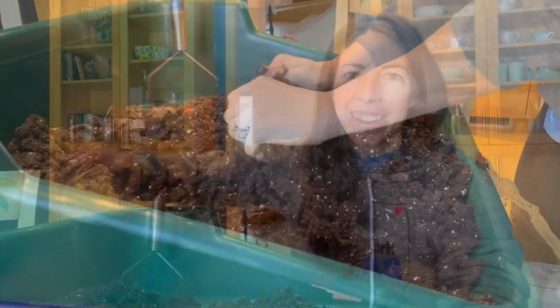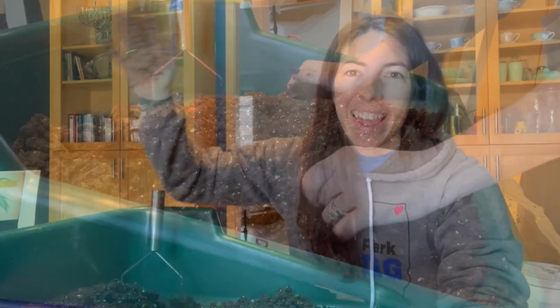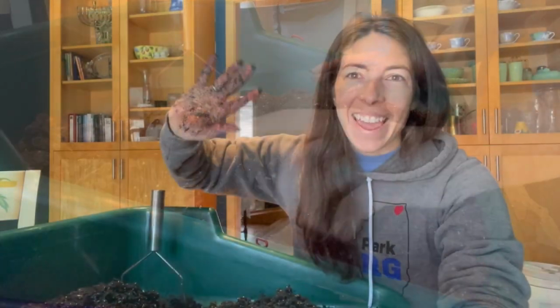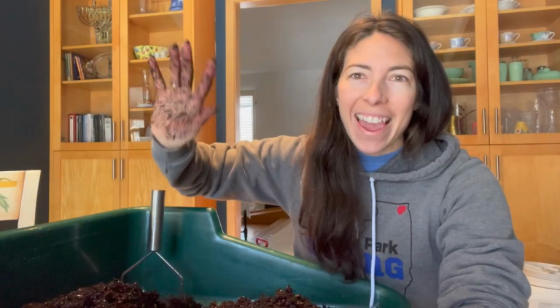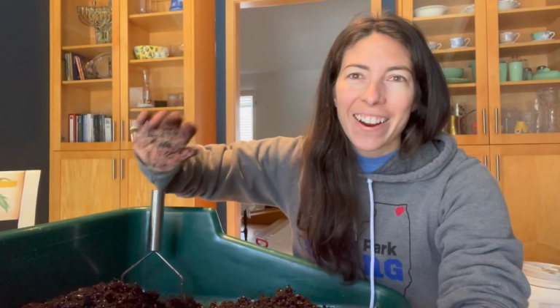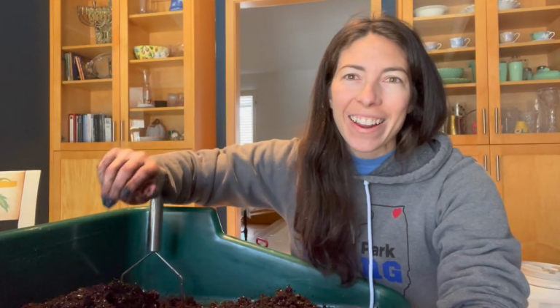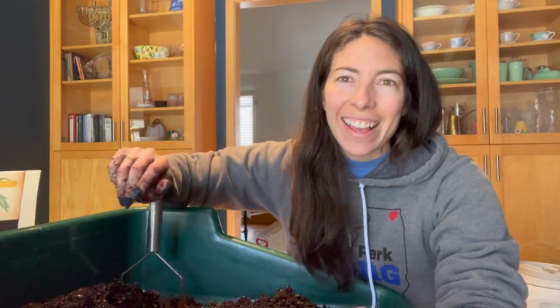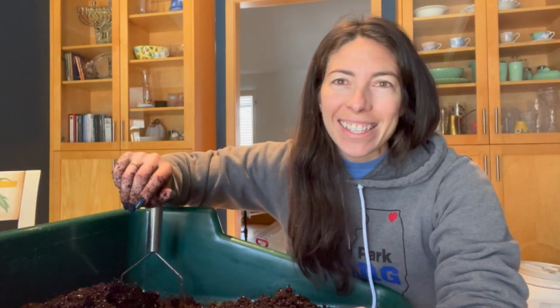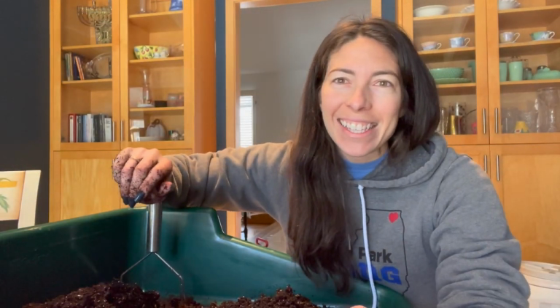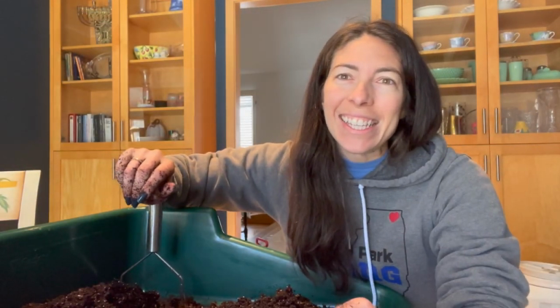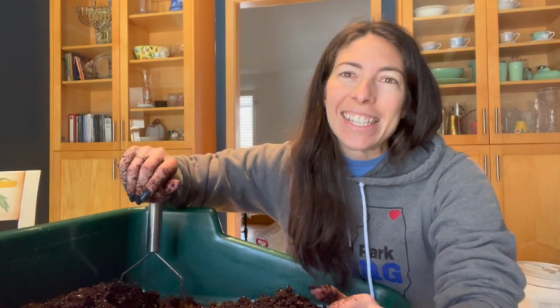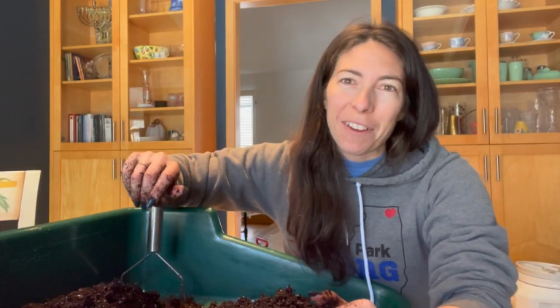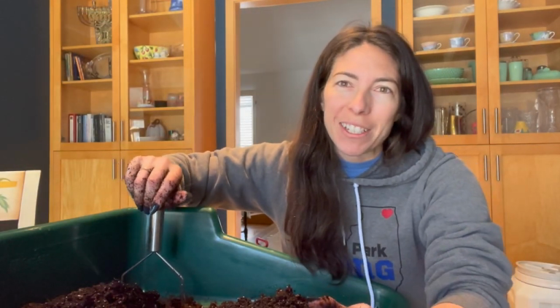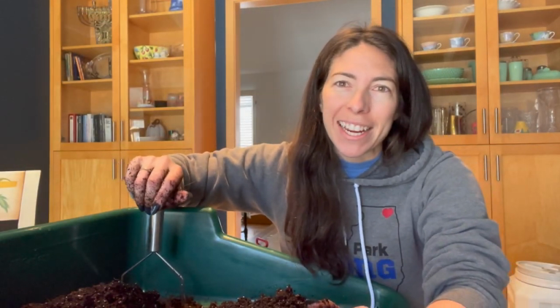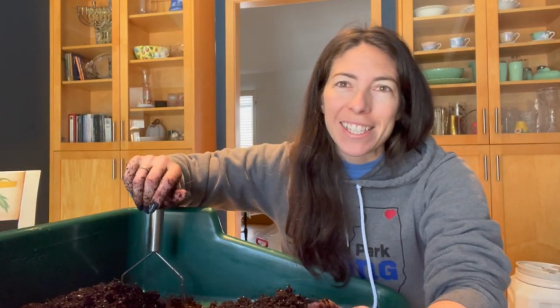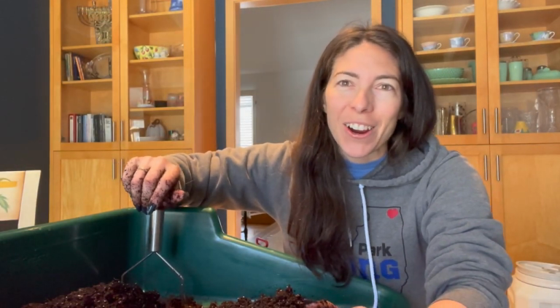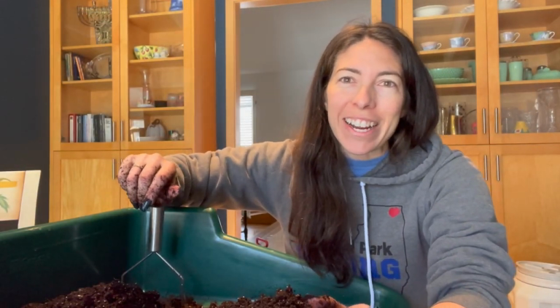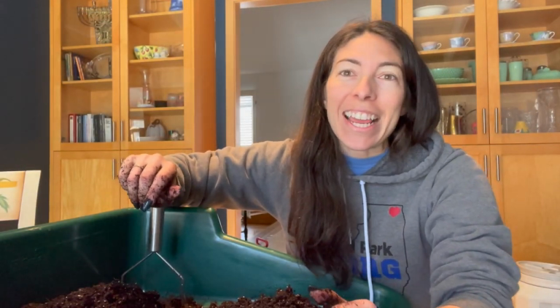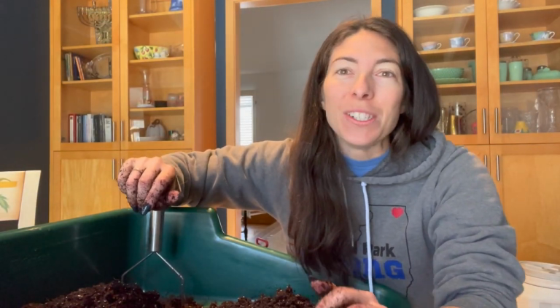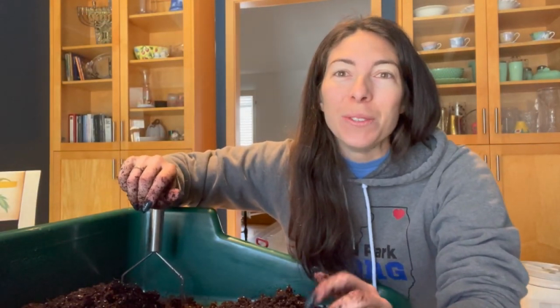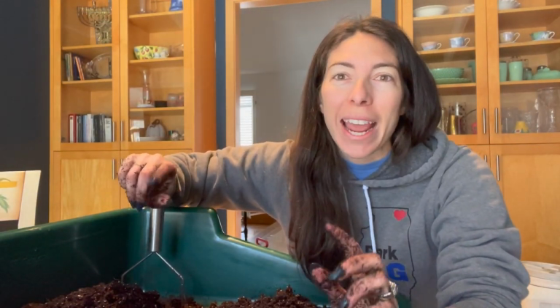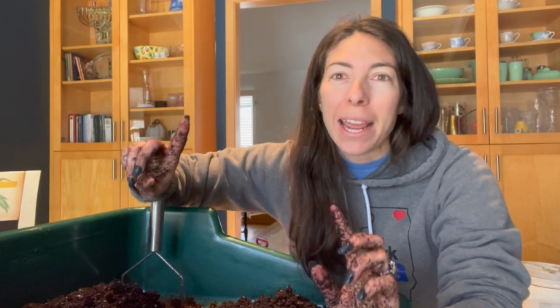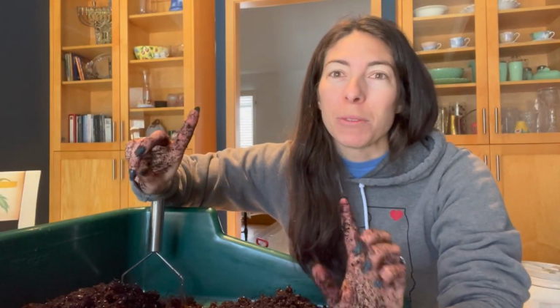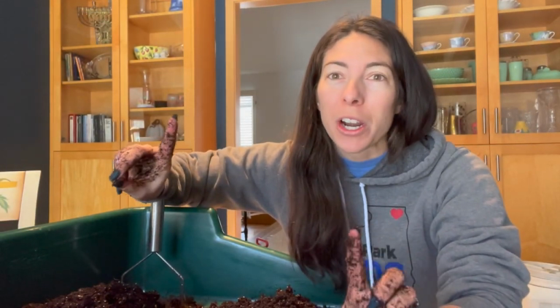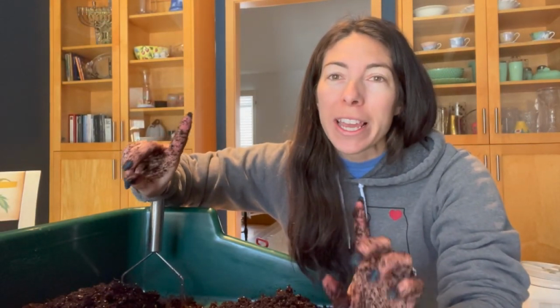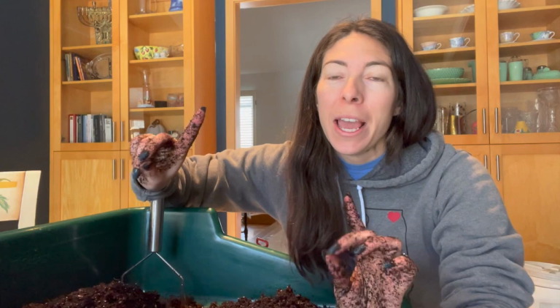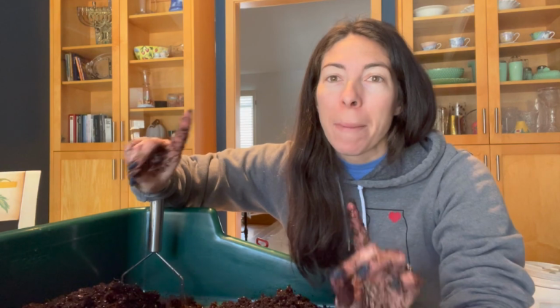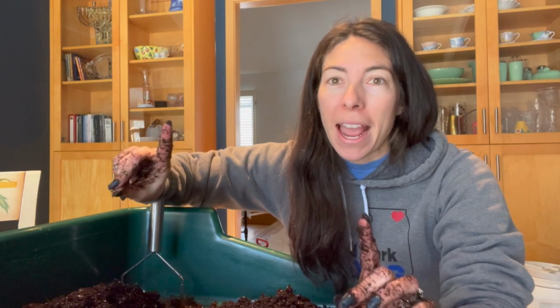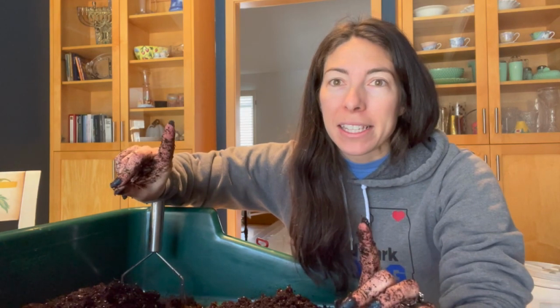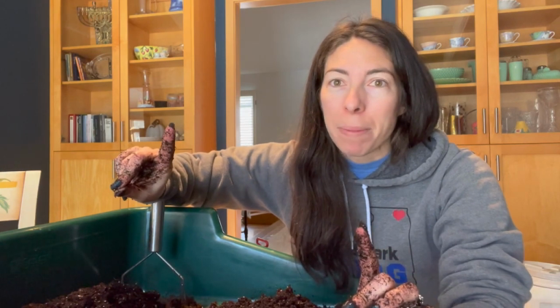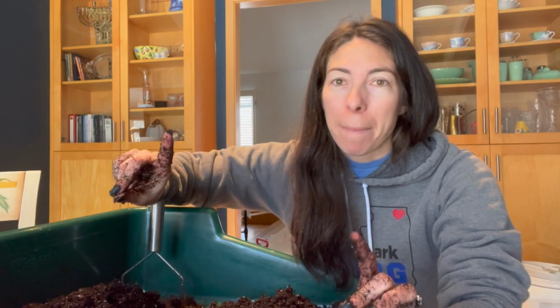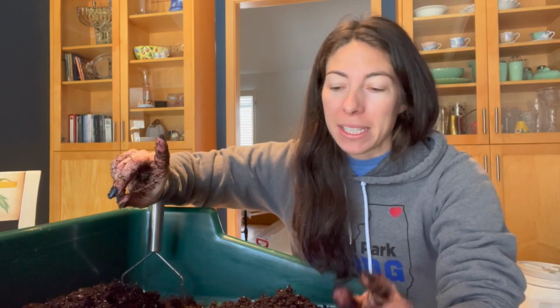Hey, hey garden gals and guys, it's Steph with Tiny's Garden and today I am starting my Iceland poppies.